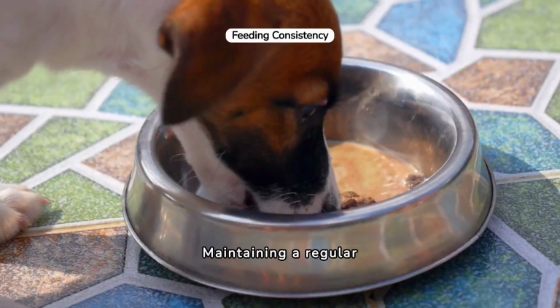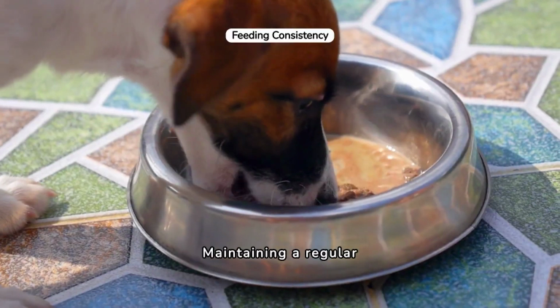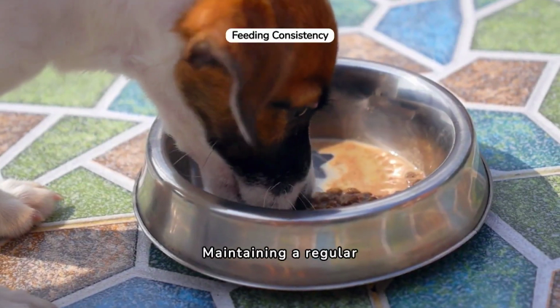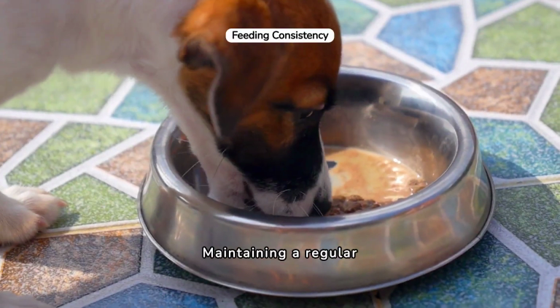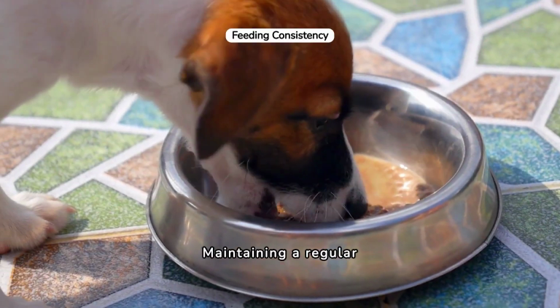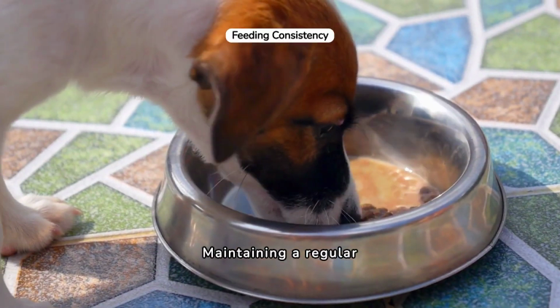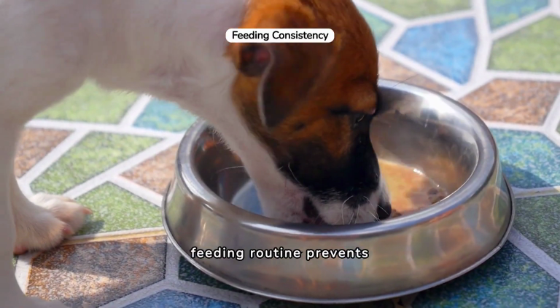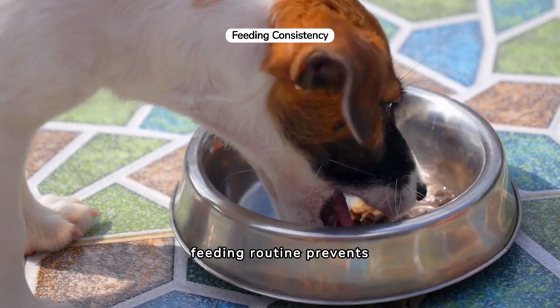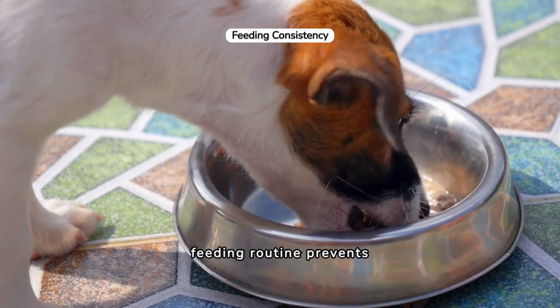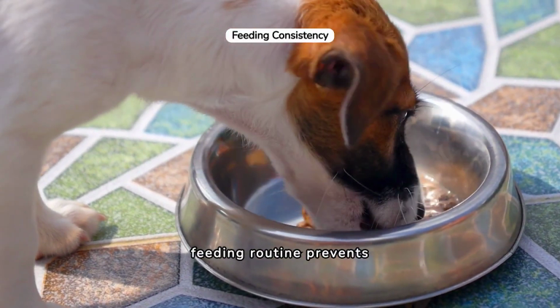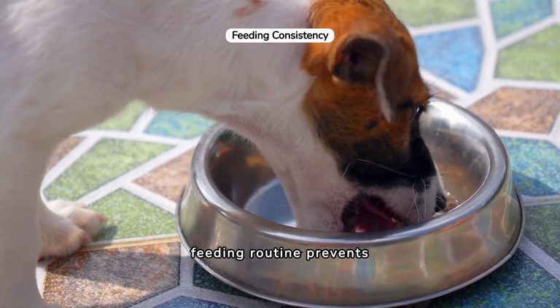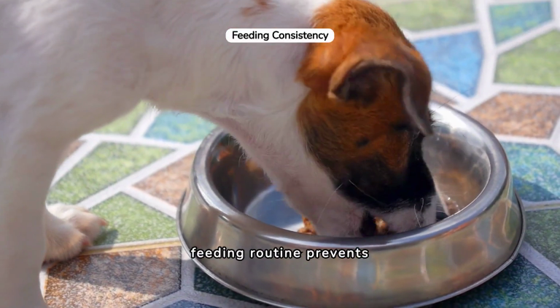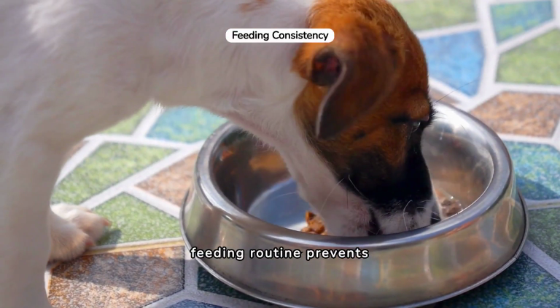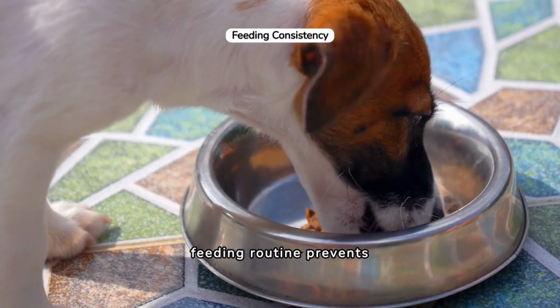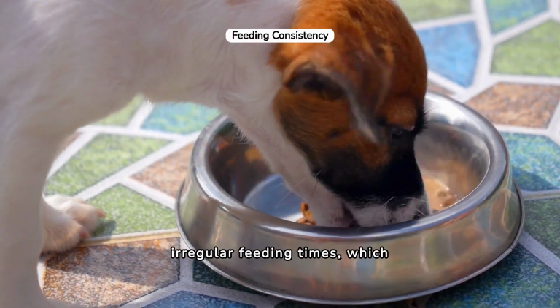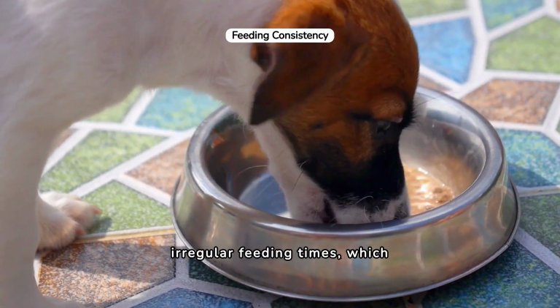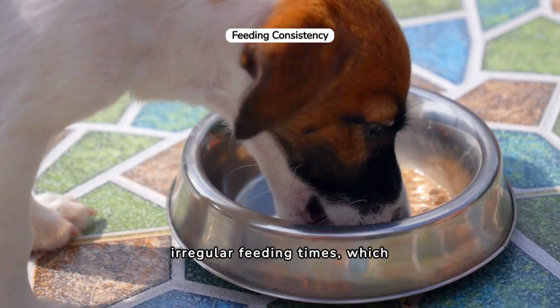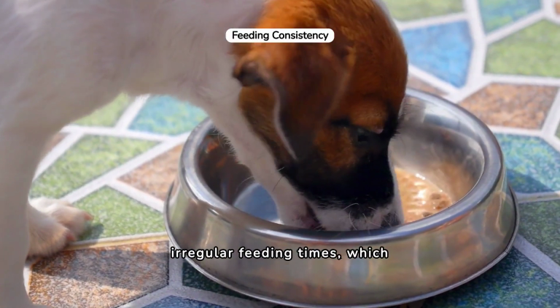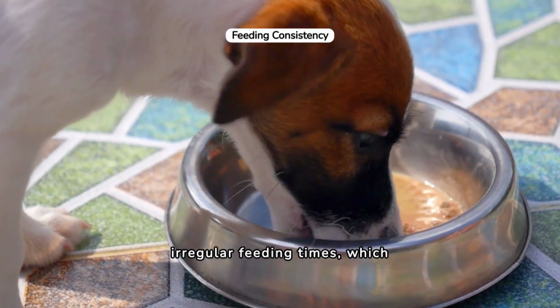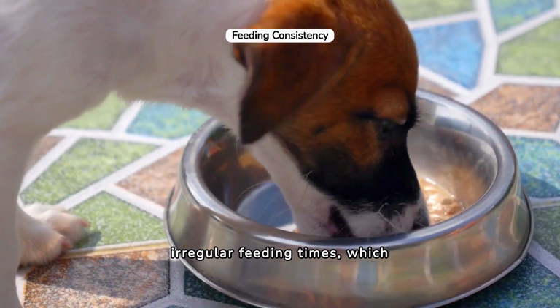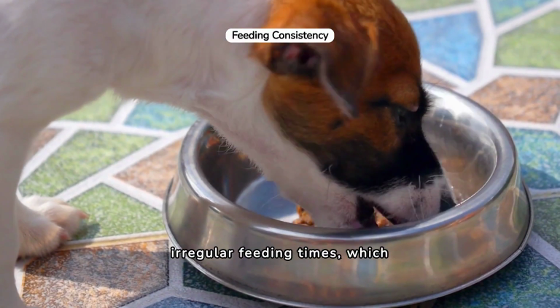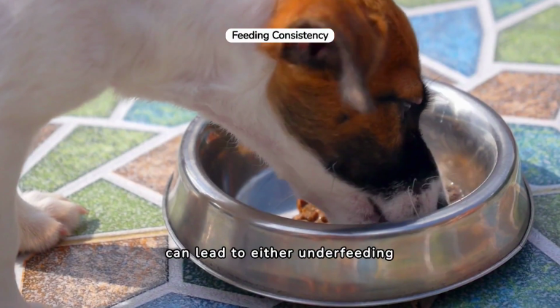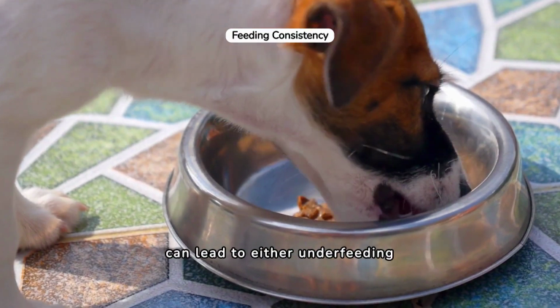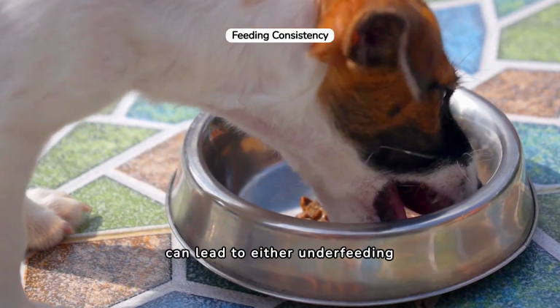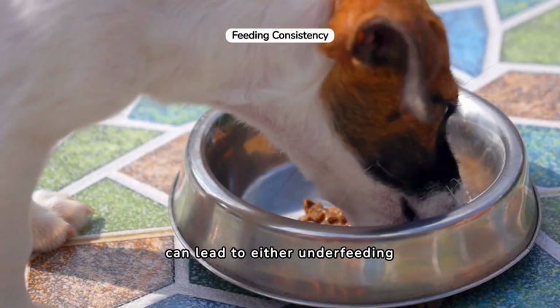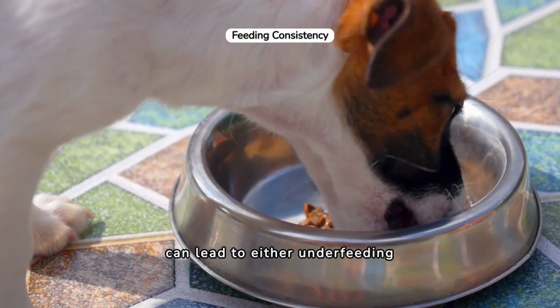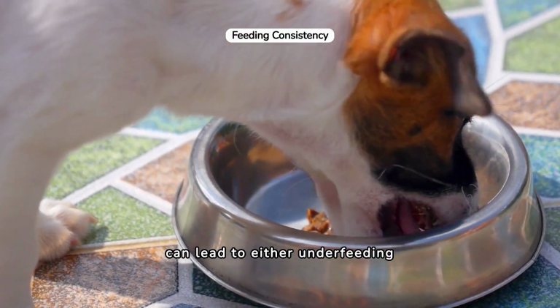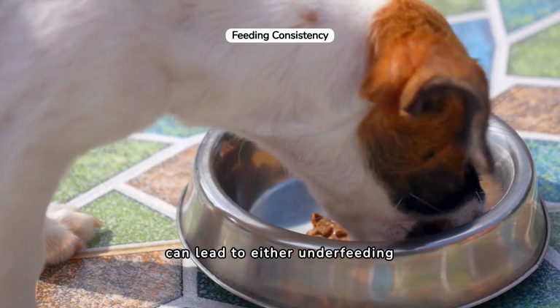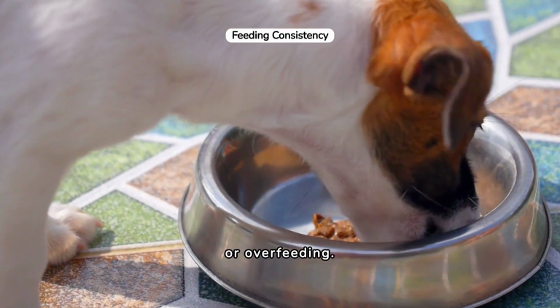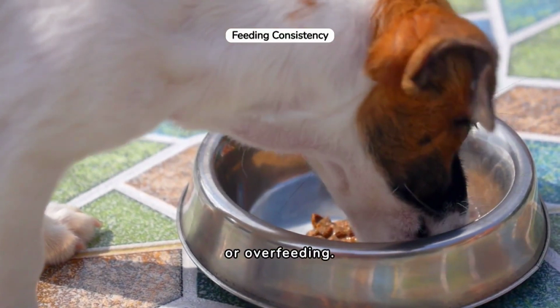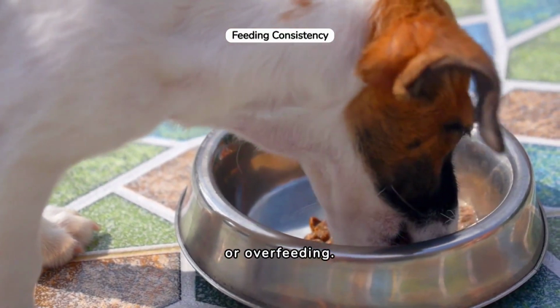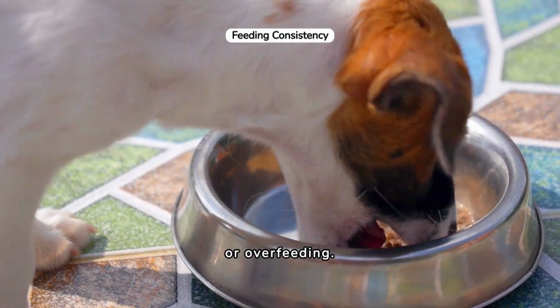Maintaining a regular feeding routine prevents irregular feeding times, which can lead to either under-feeding or over-feeding.